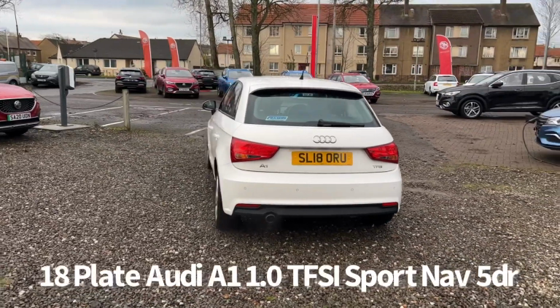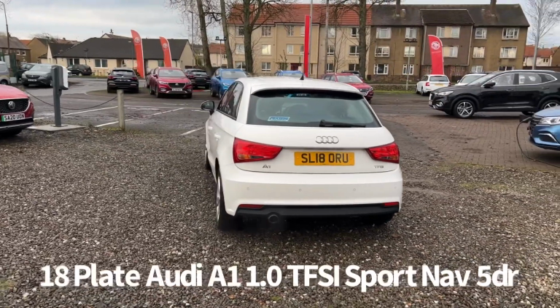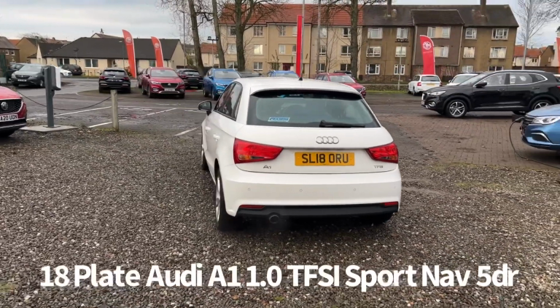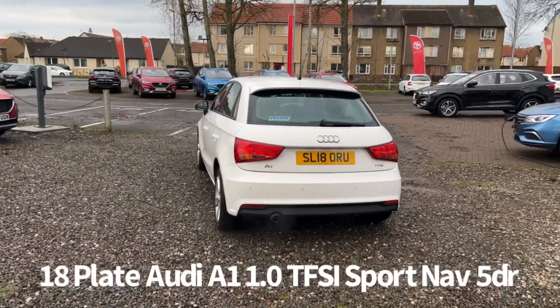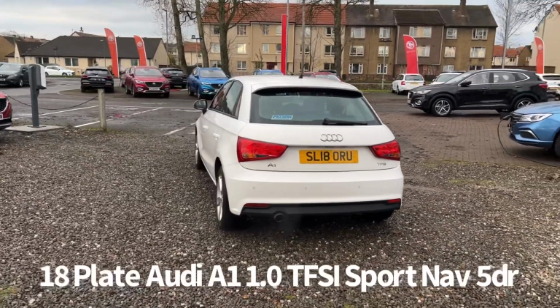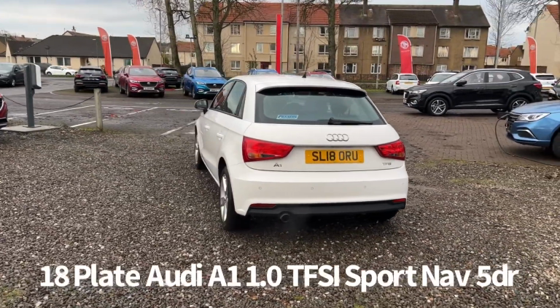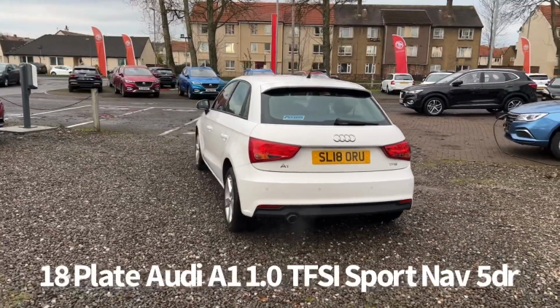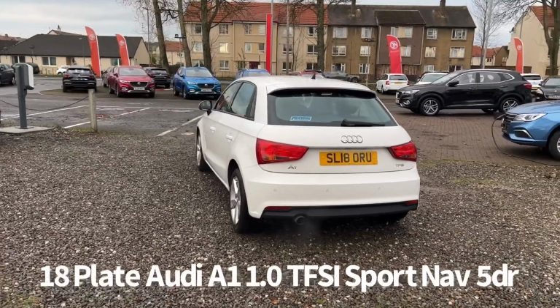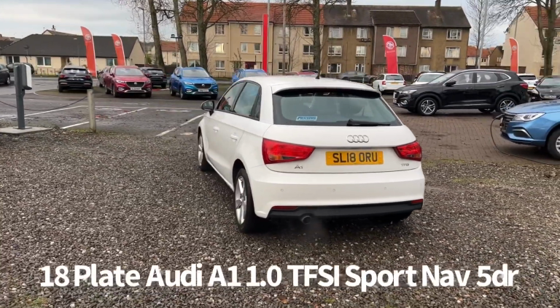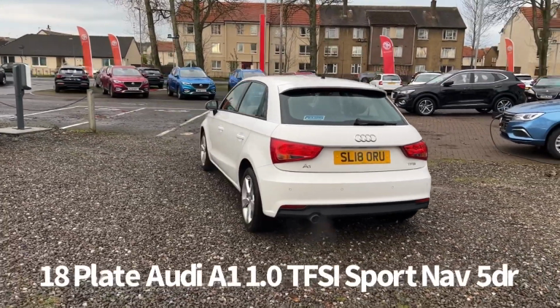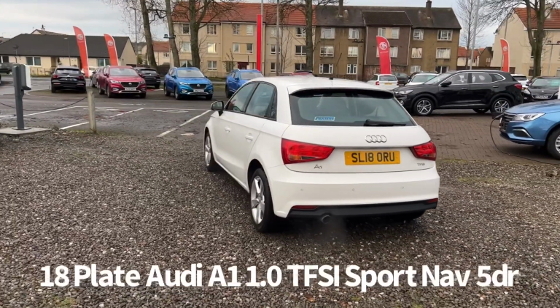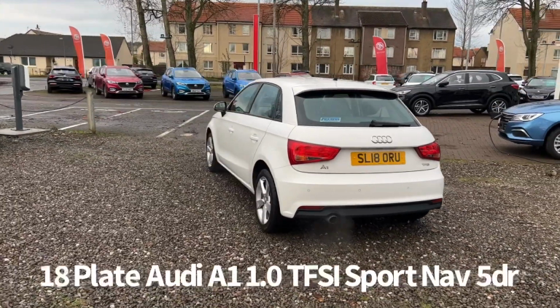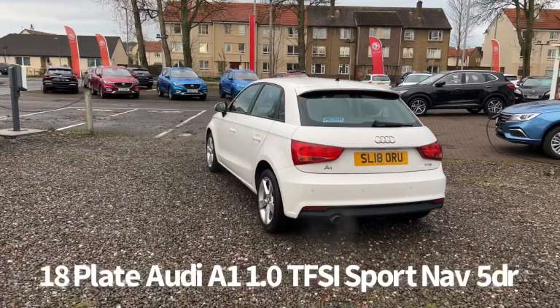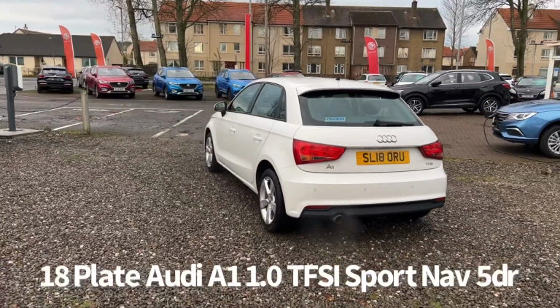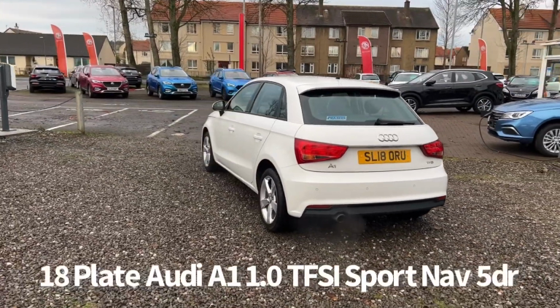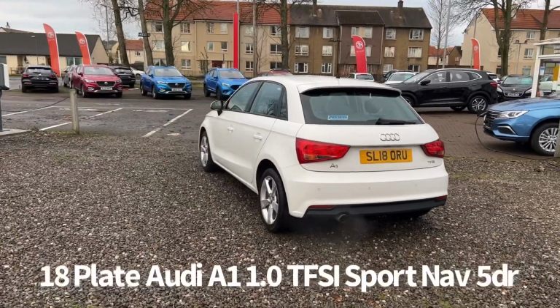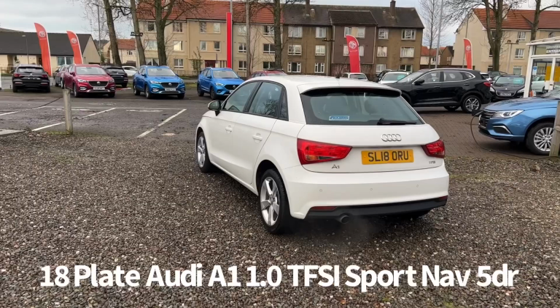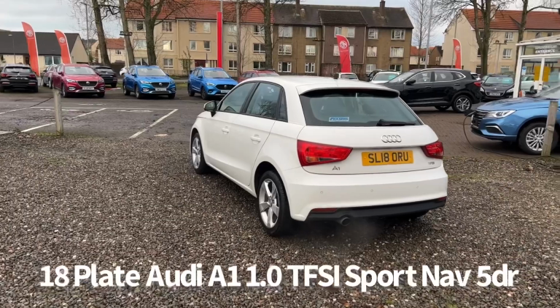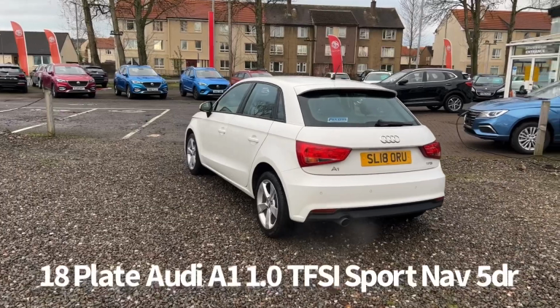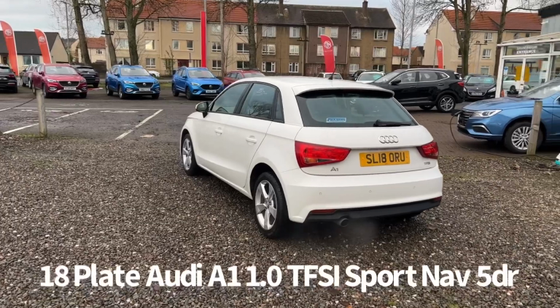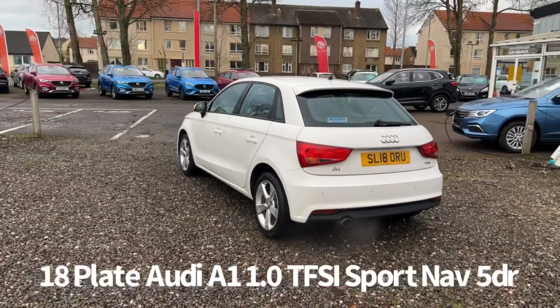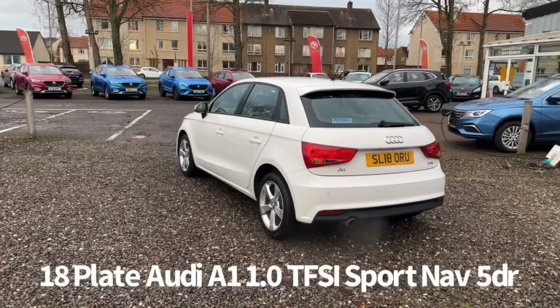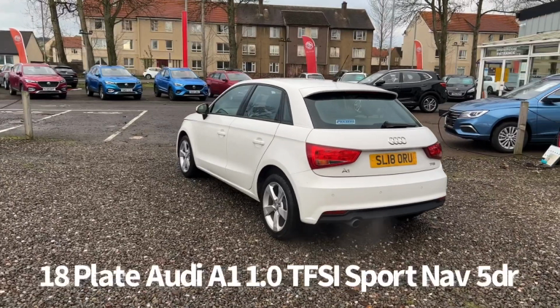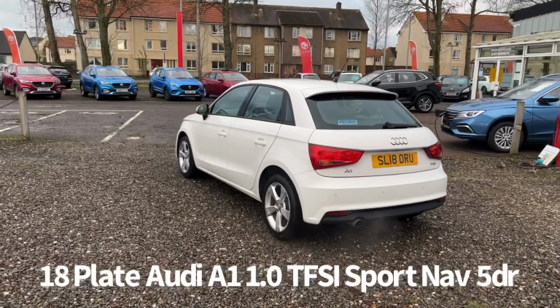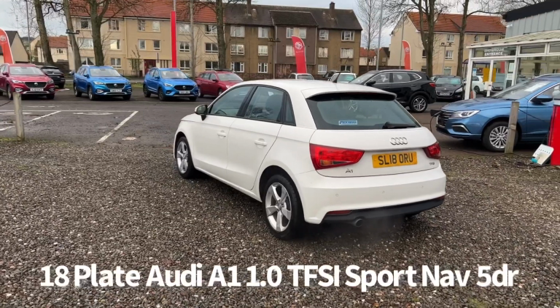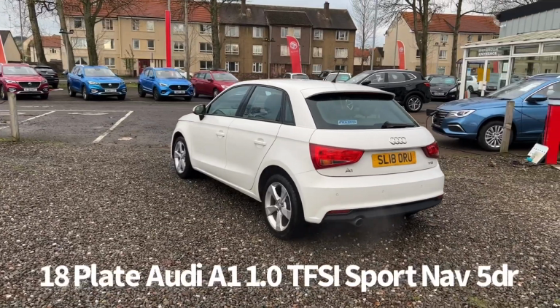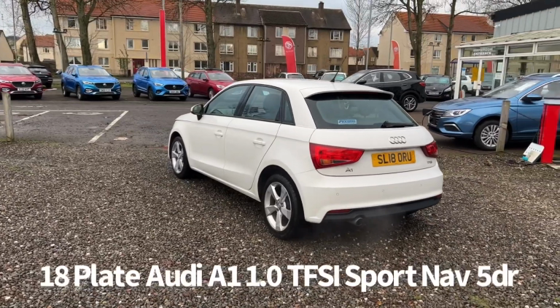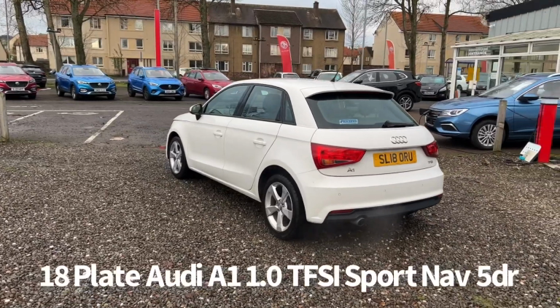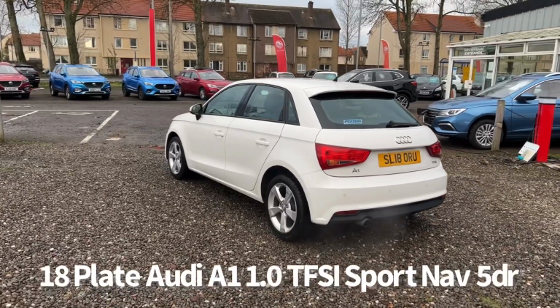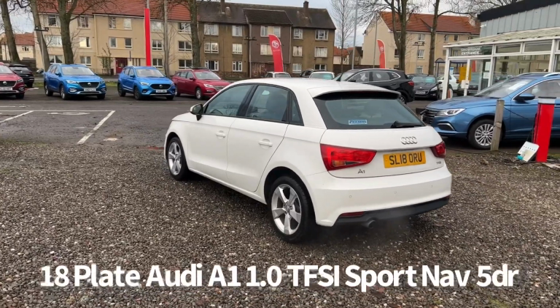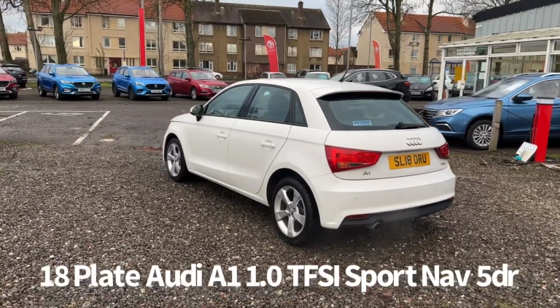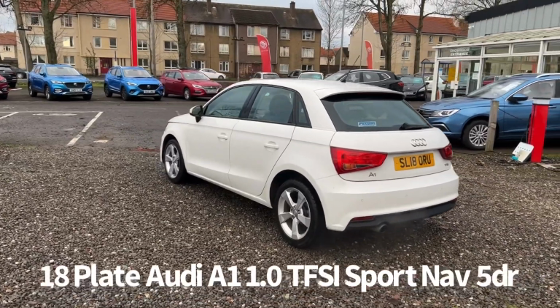Last service was on the 30th of April 2021 at 37,183 miles.